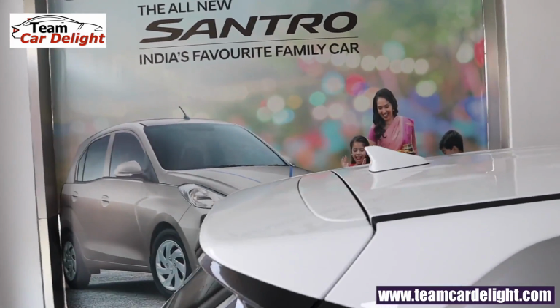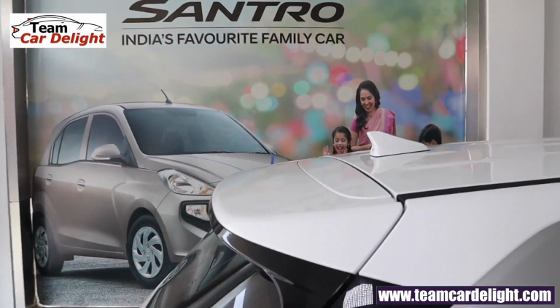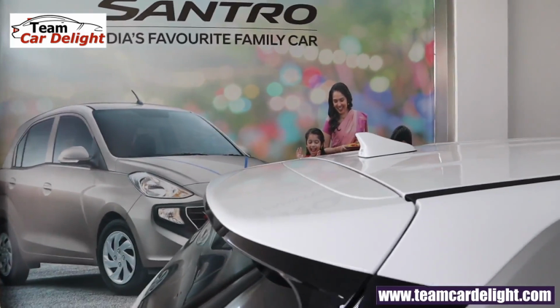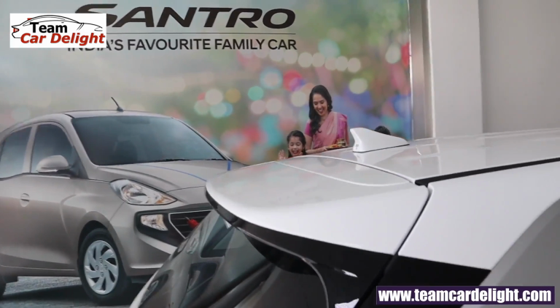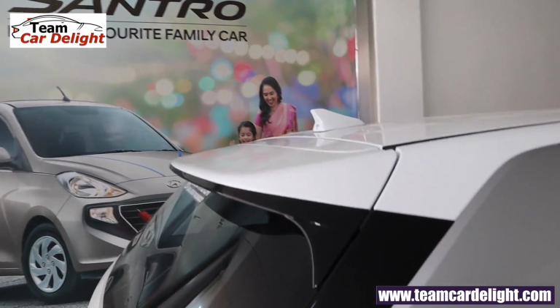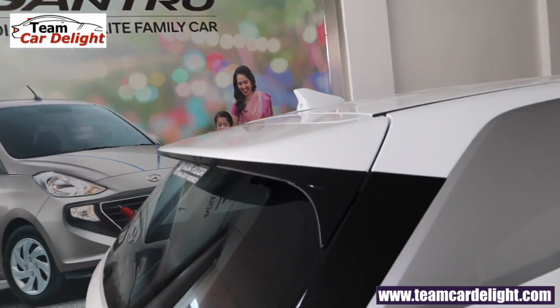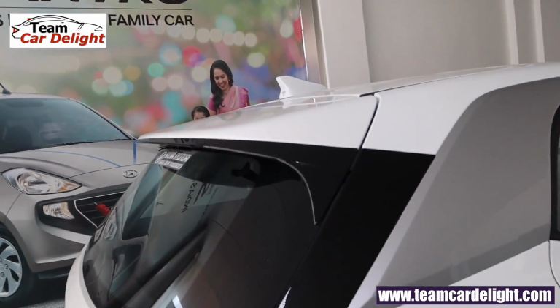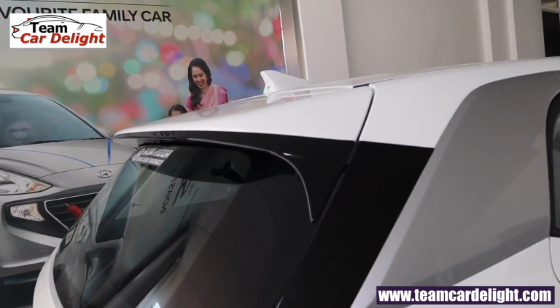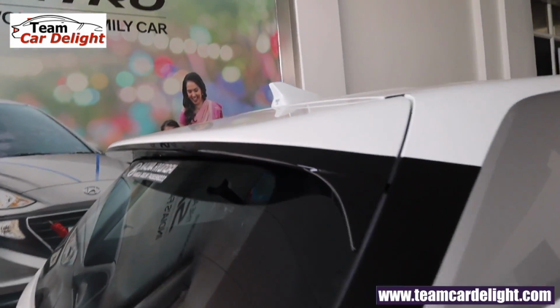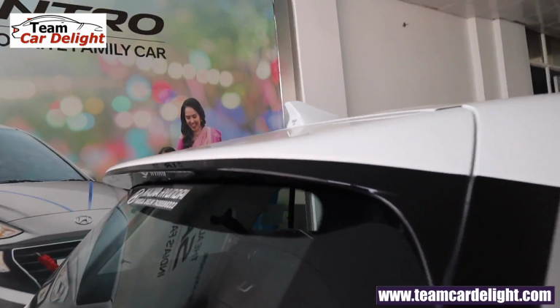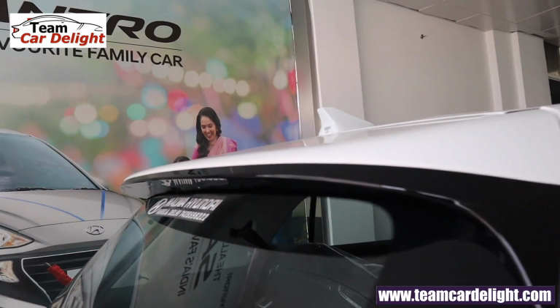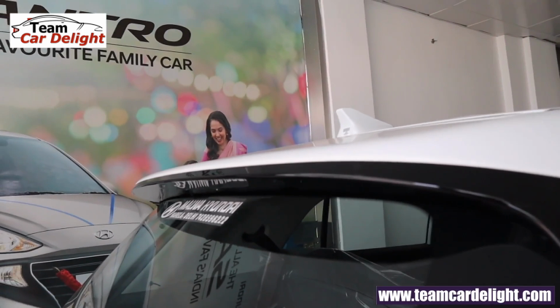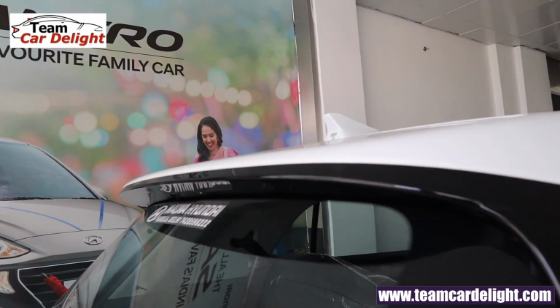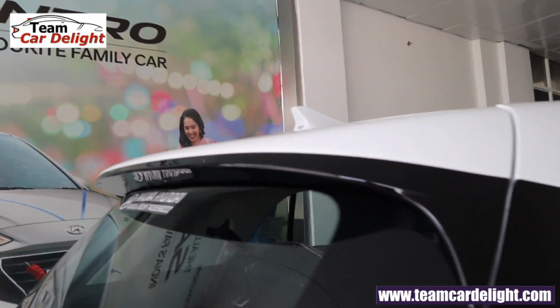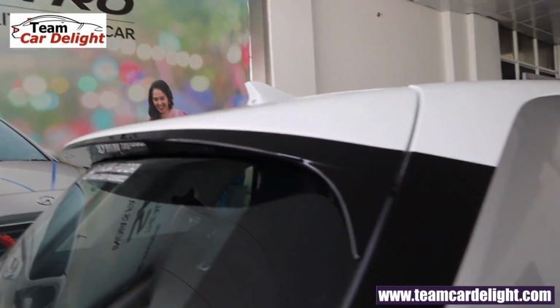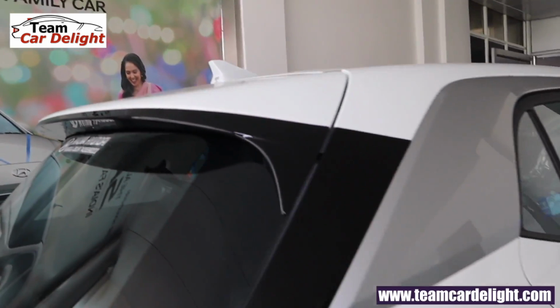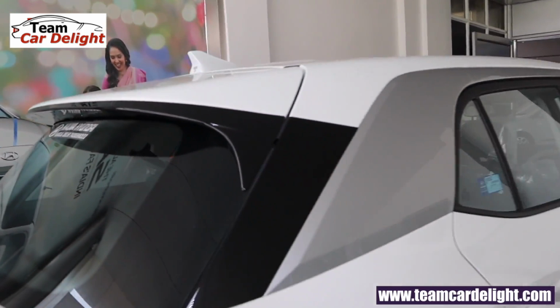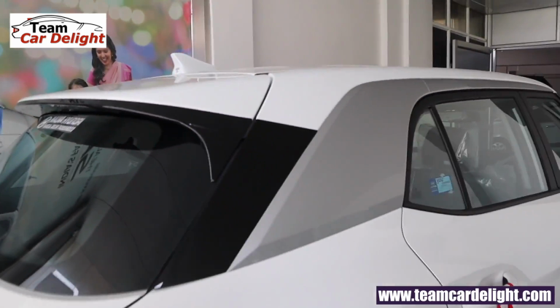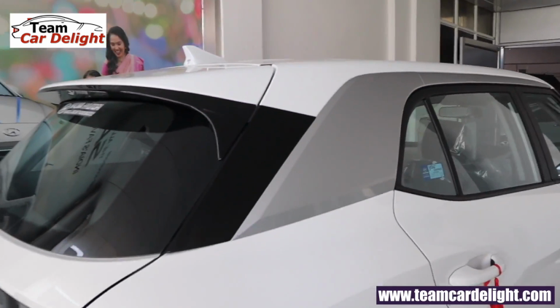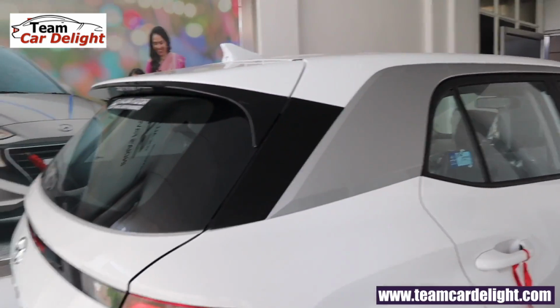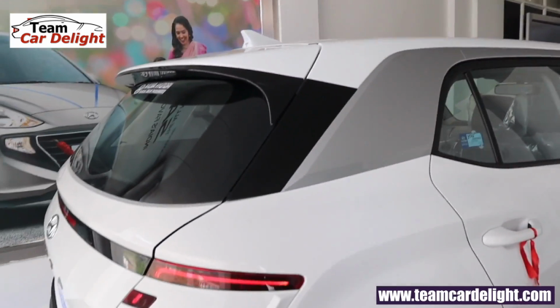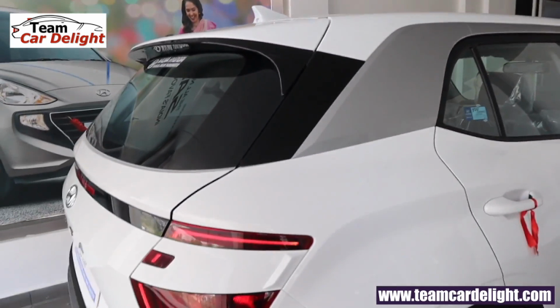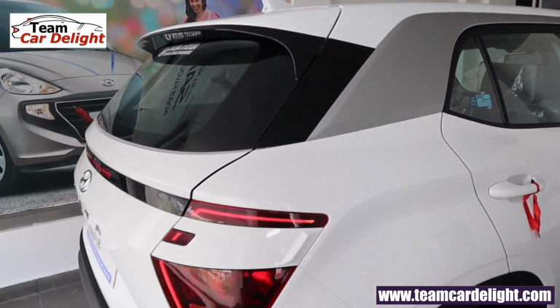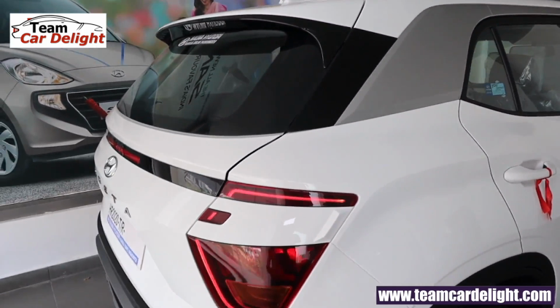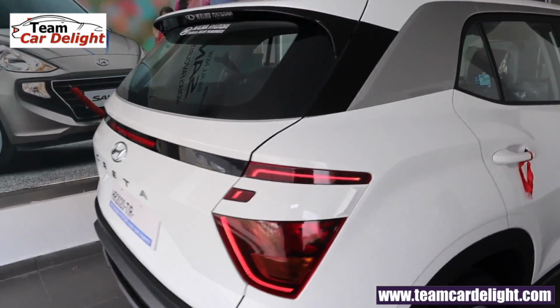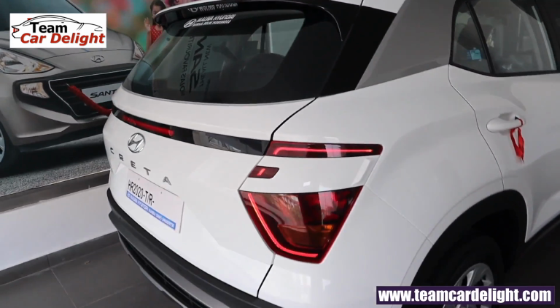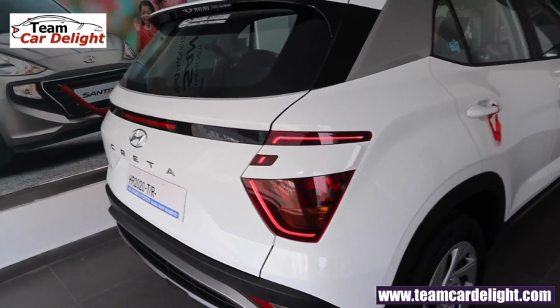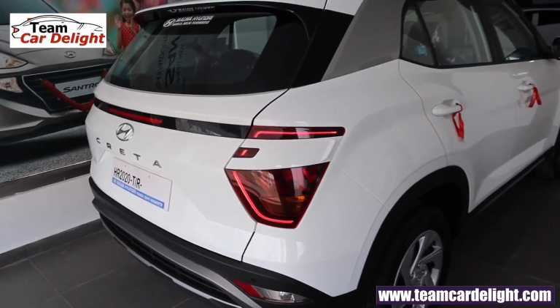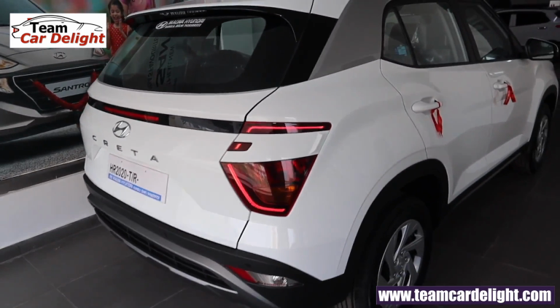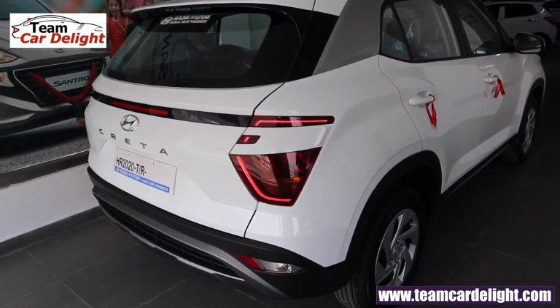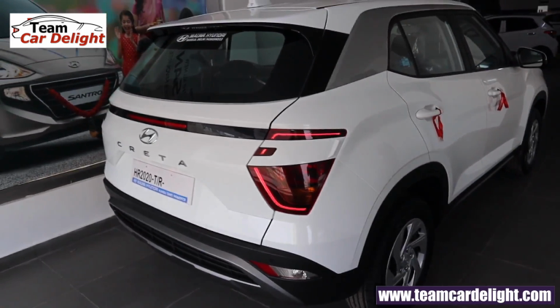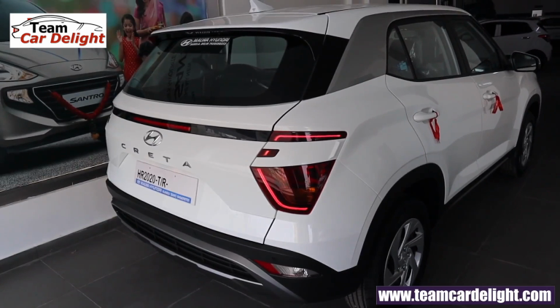At the rear you'll get a rear spoiler with piano black finish and a silver accent which looks very attractive.